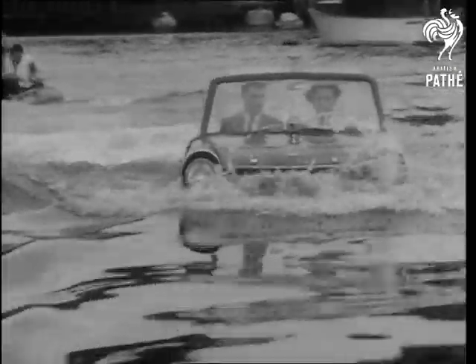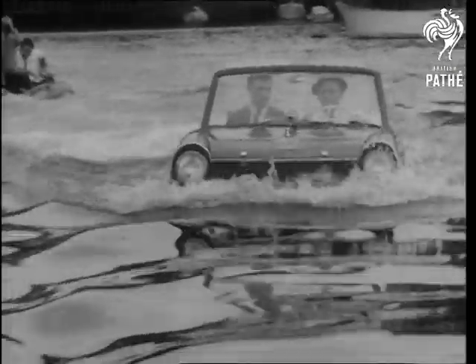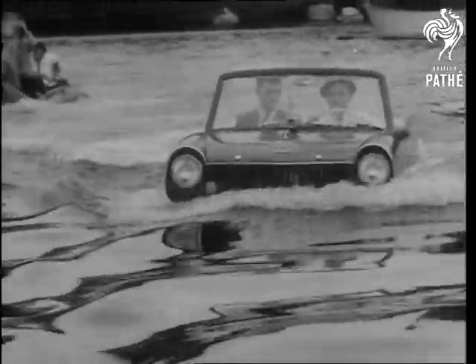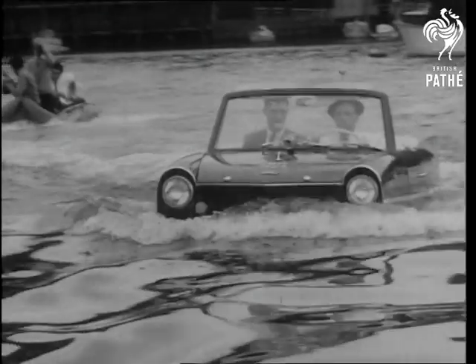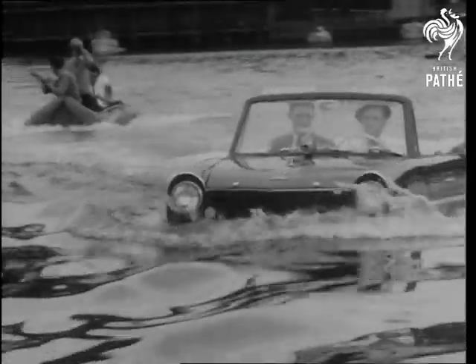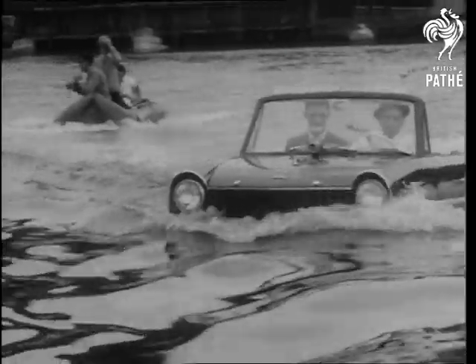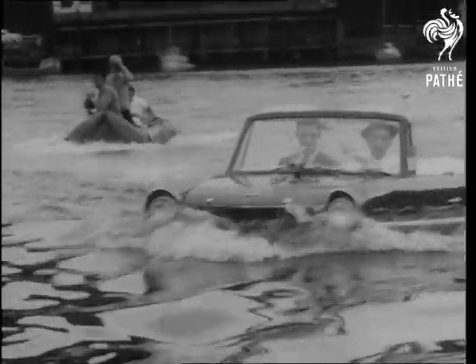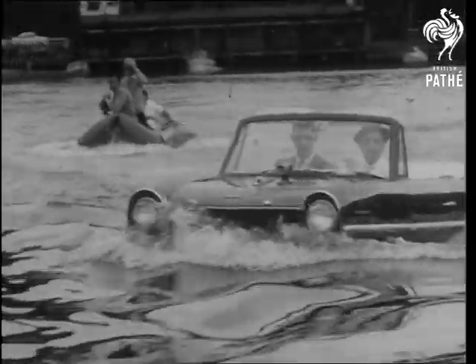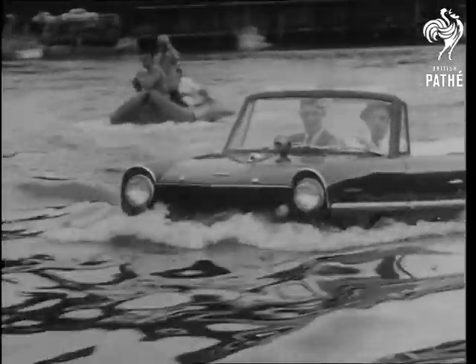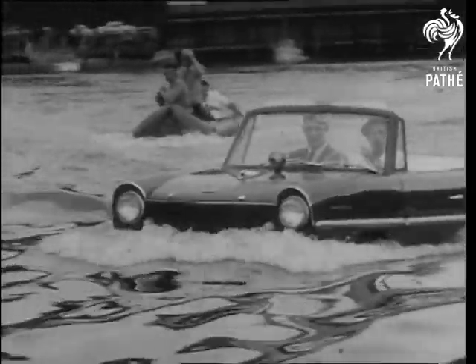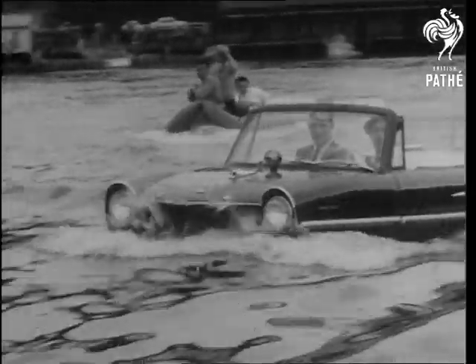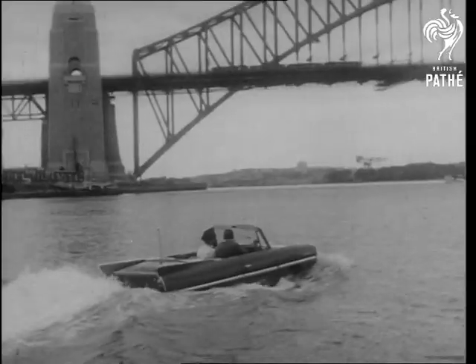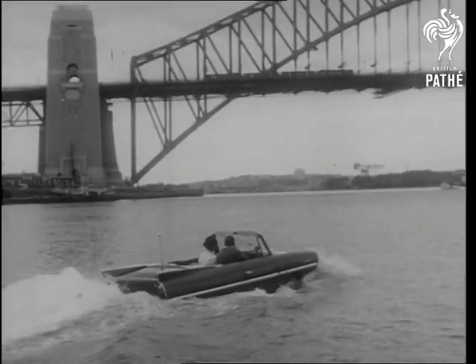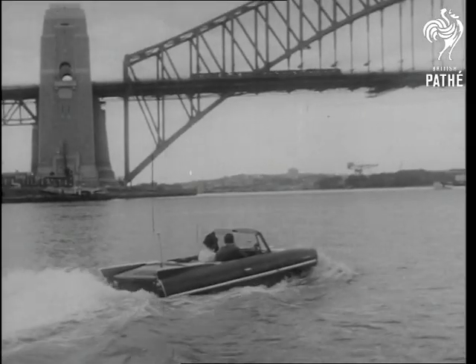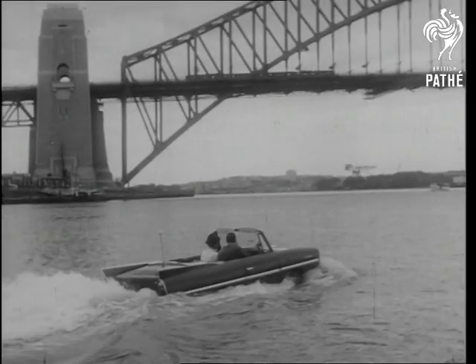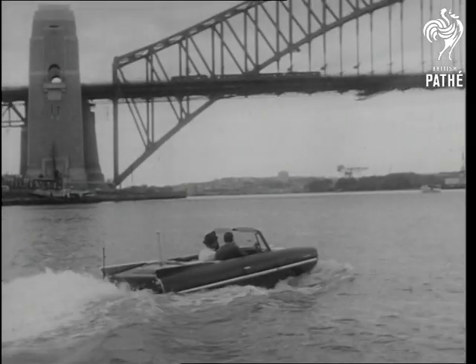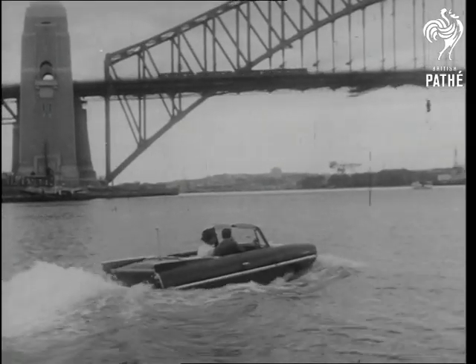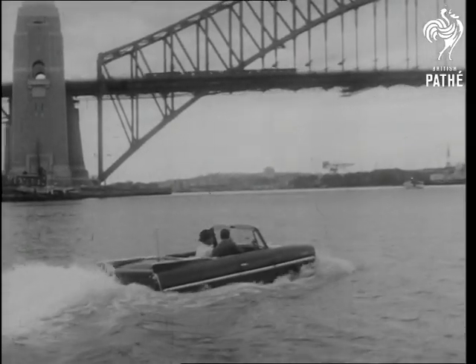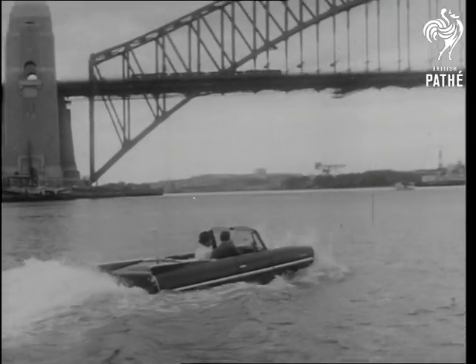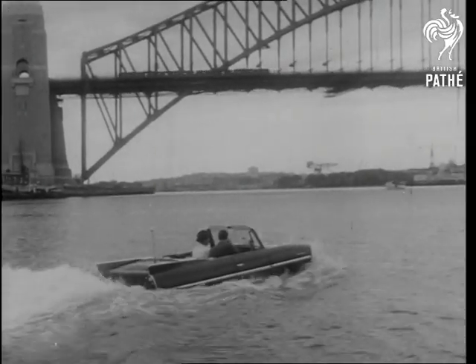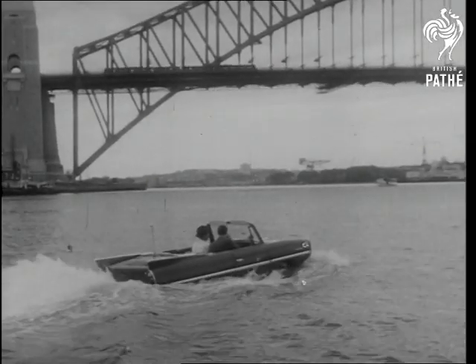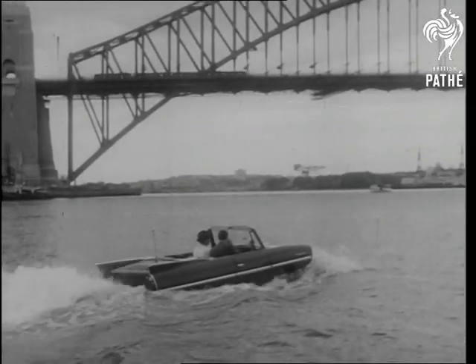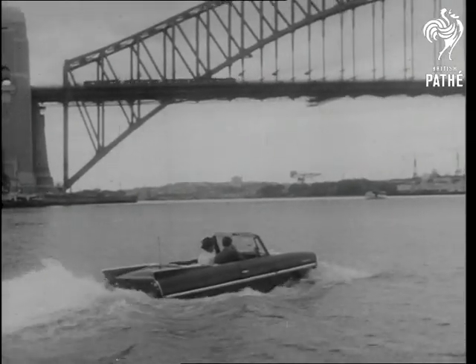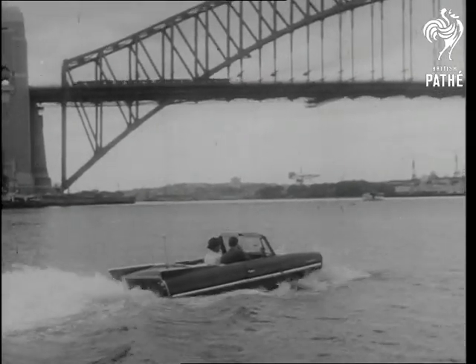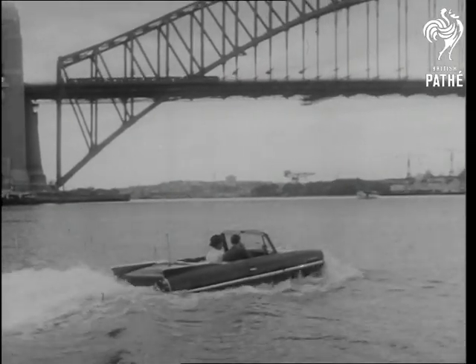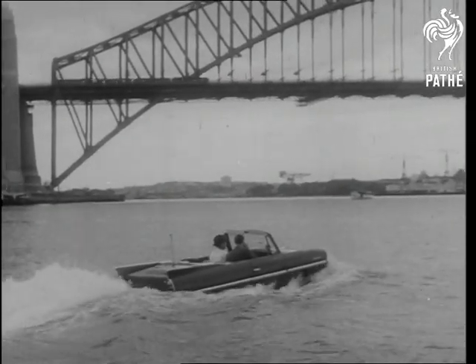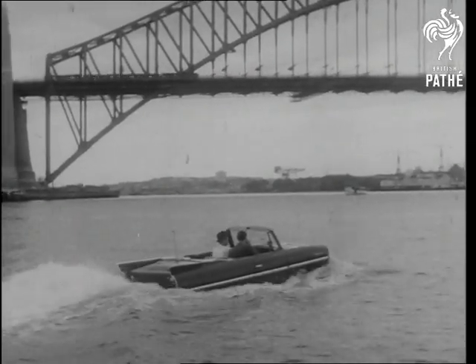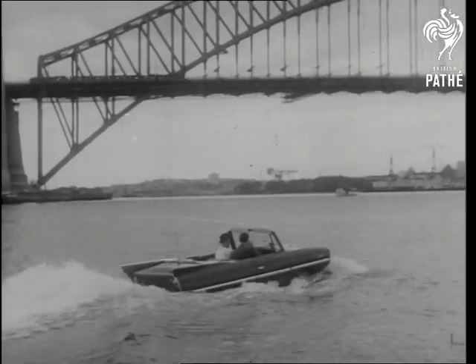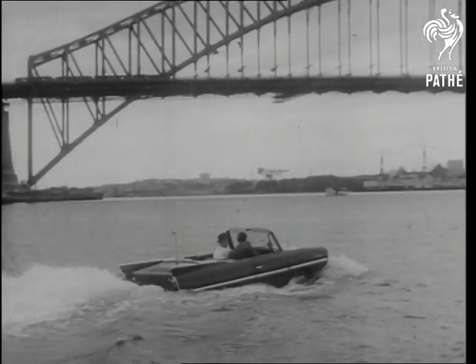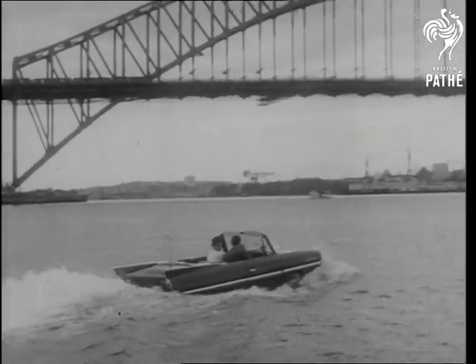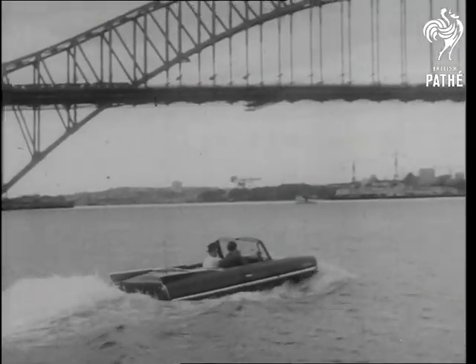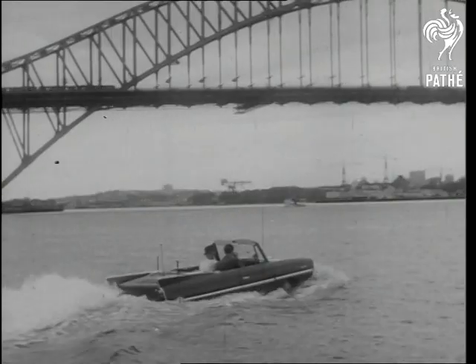No parking problems, no traffic lights. It's a motorist's dream, a car that goes boating.